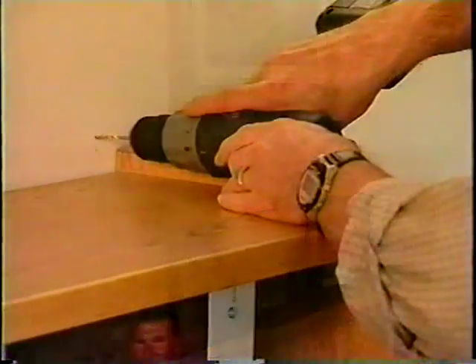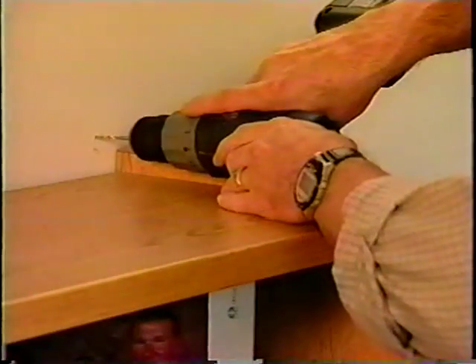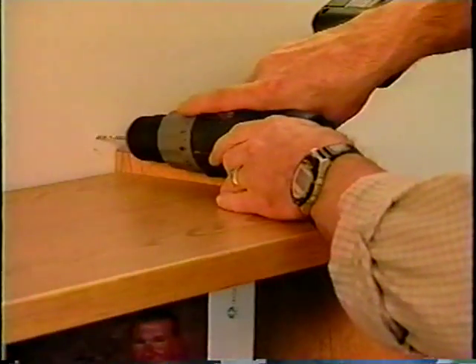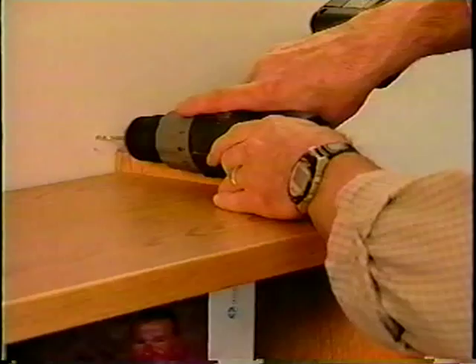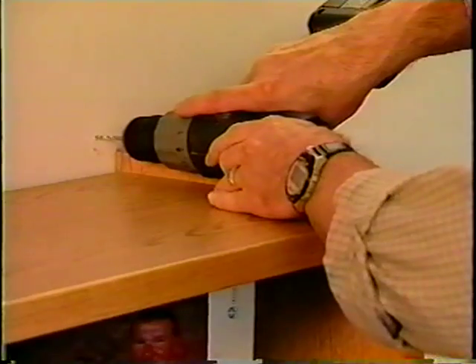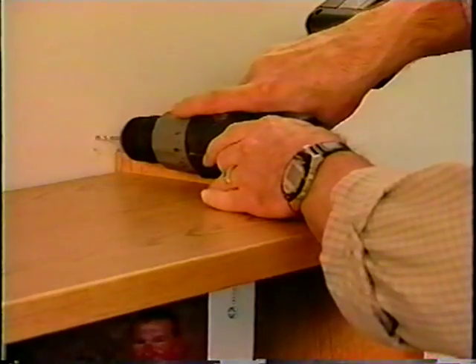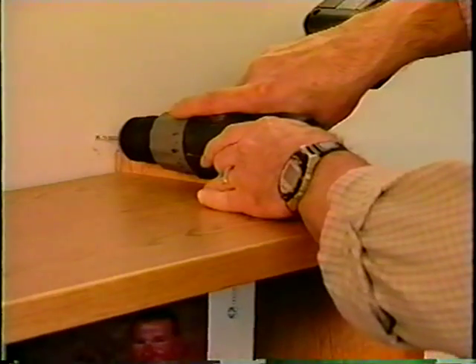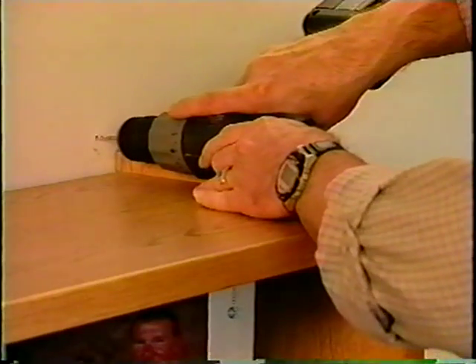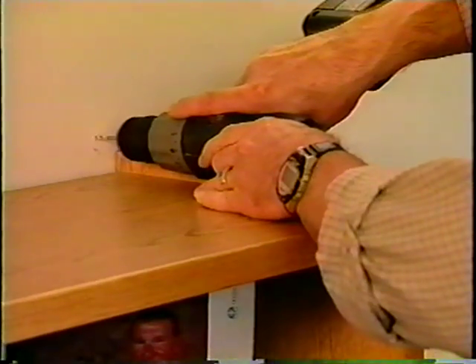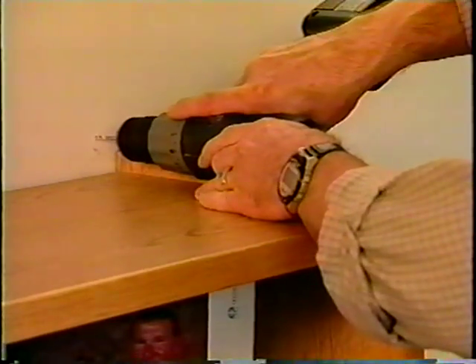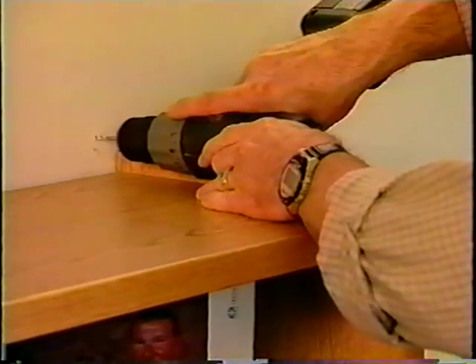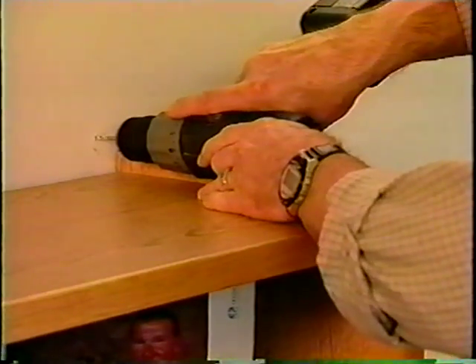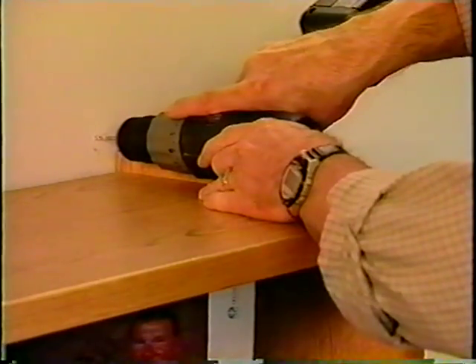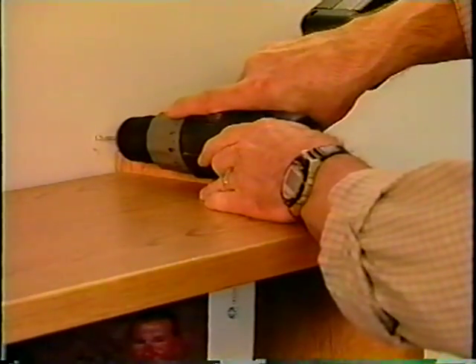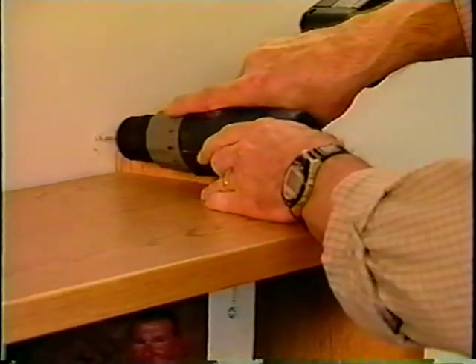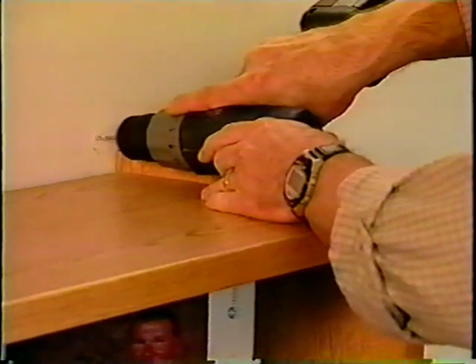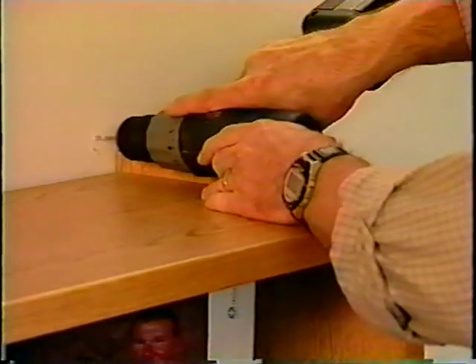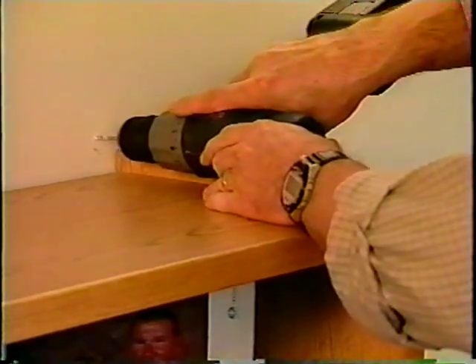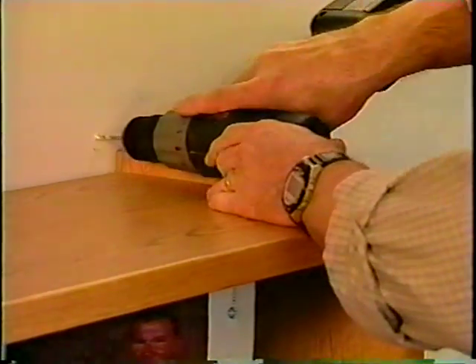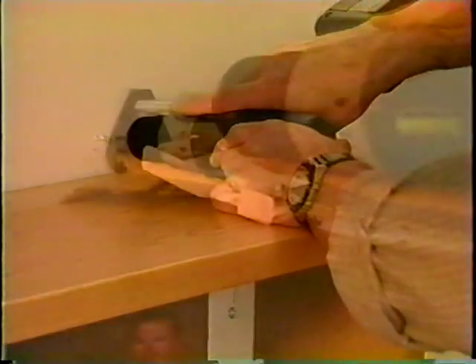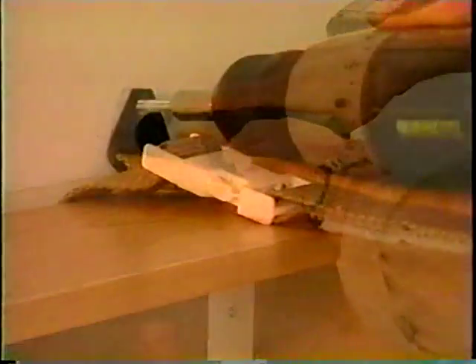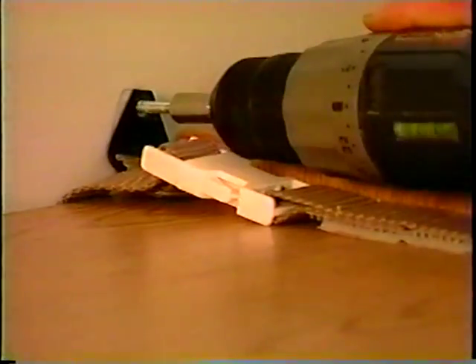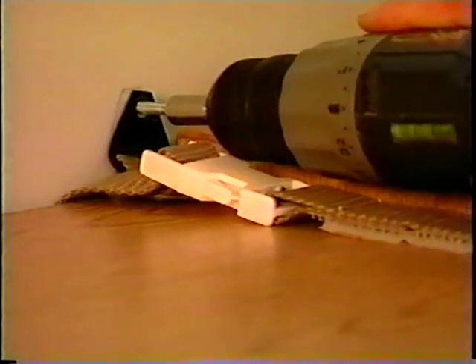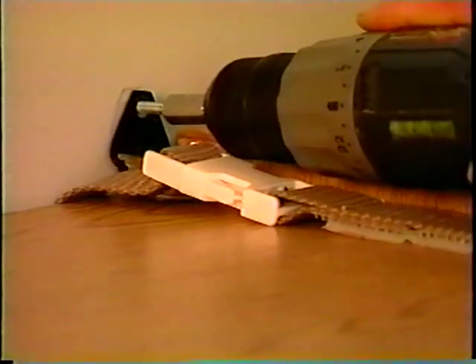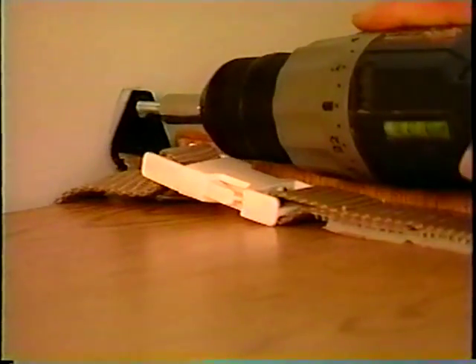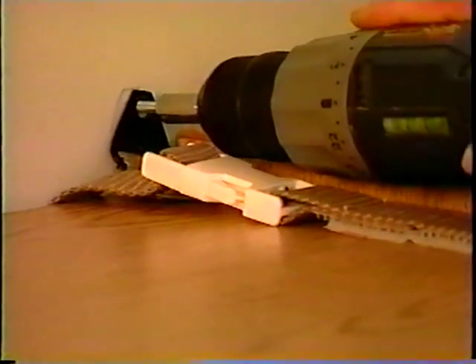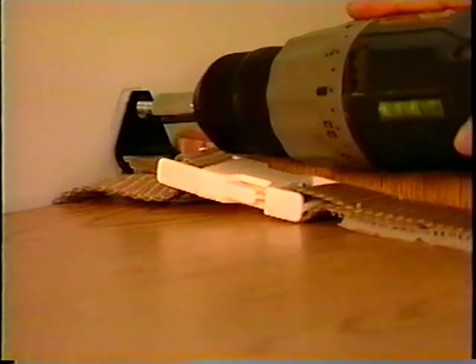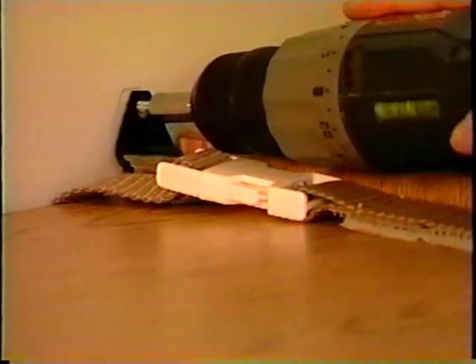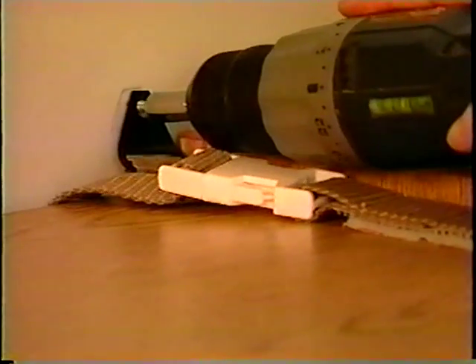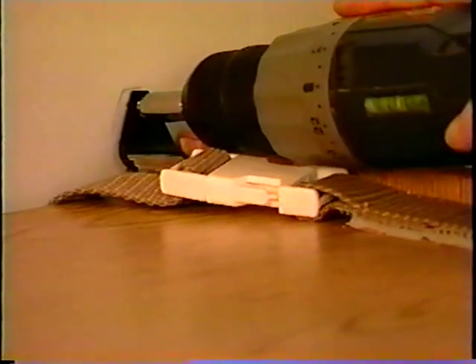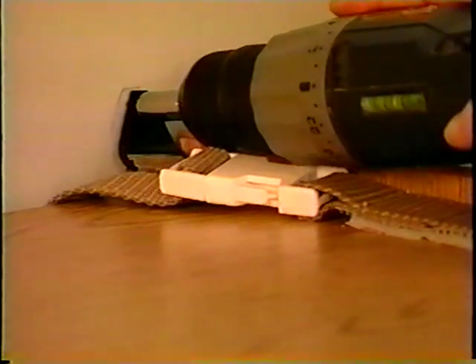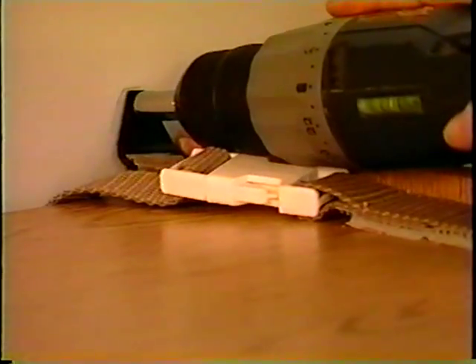Tall bookcases or other heavy furniture should be secured to the wall using approved fastening techniques.